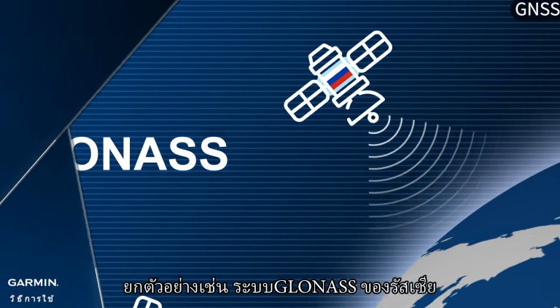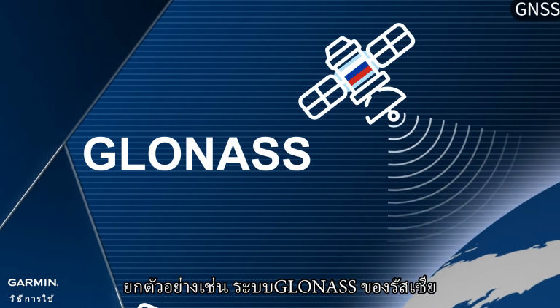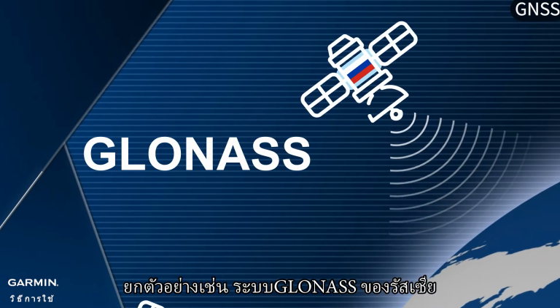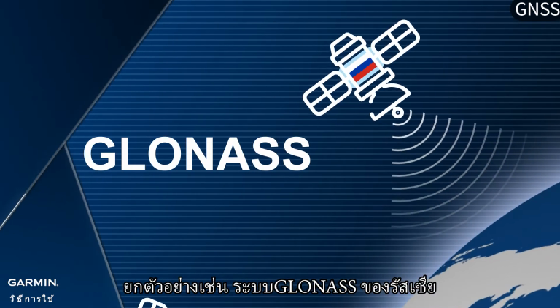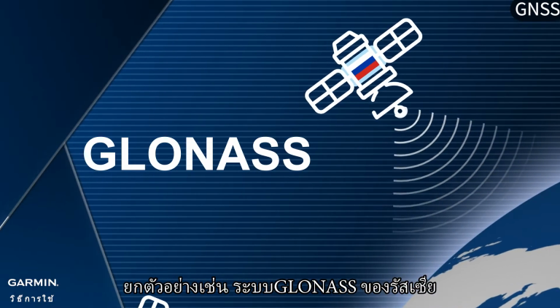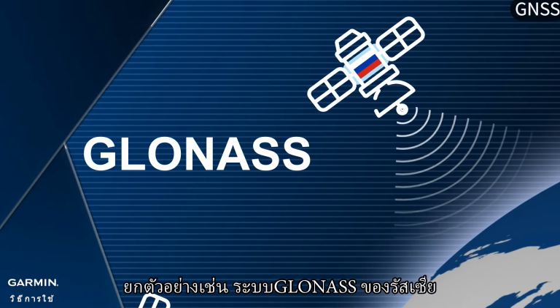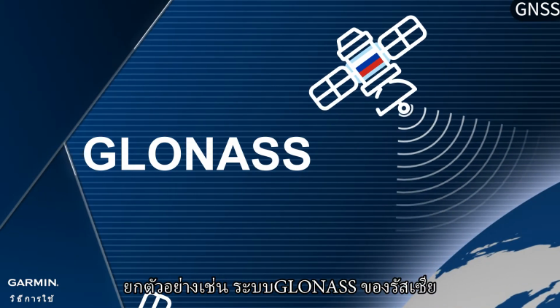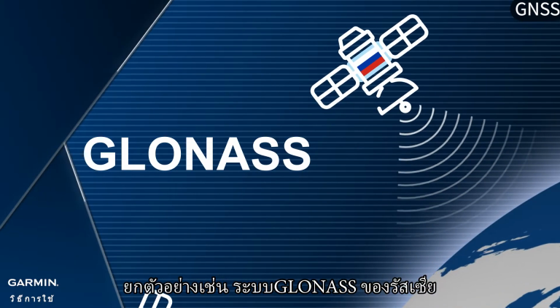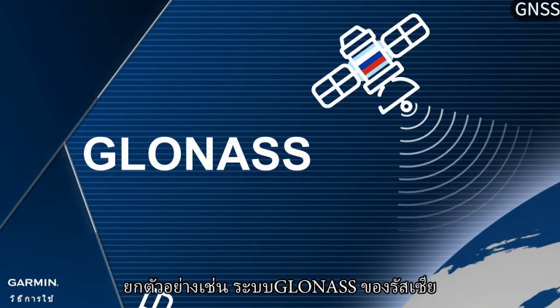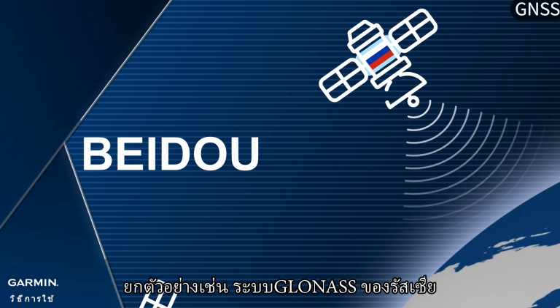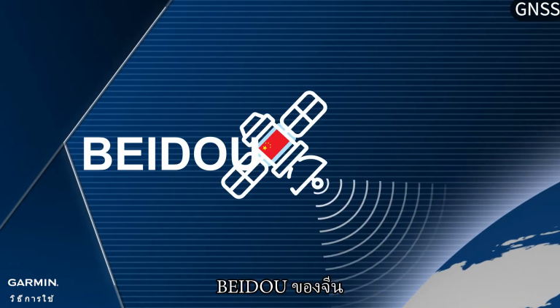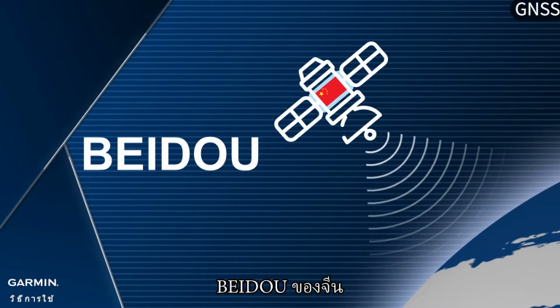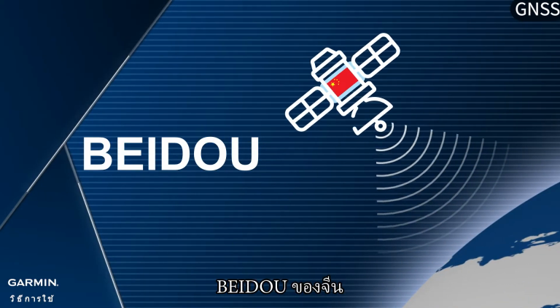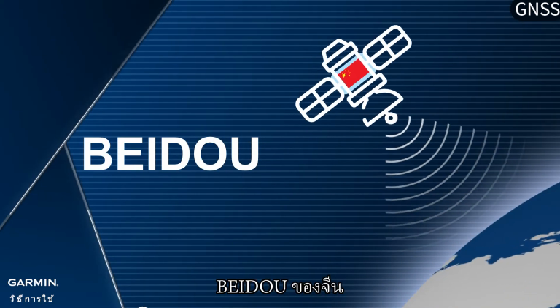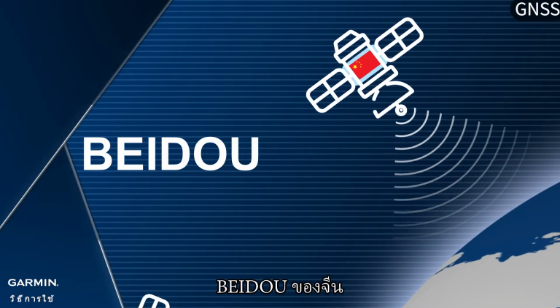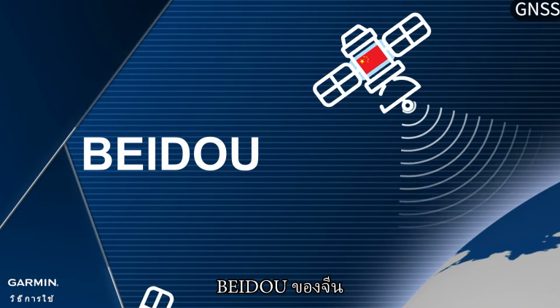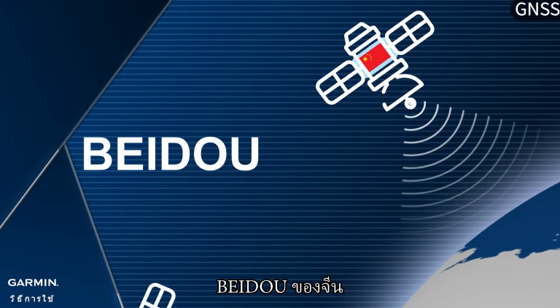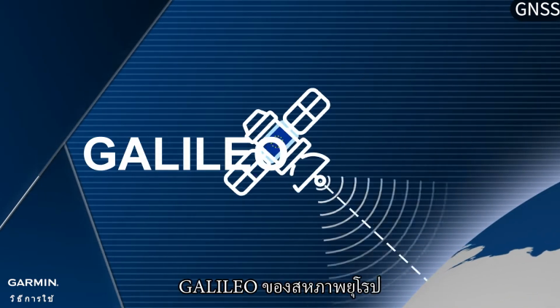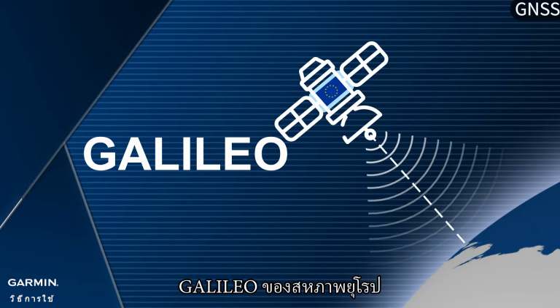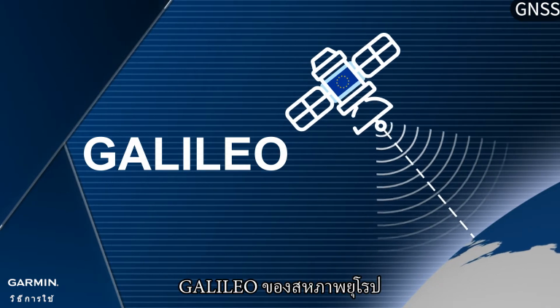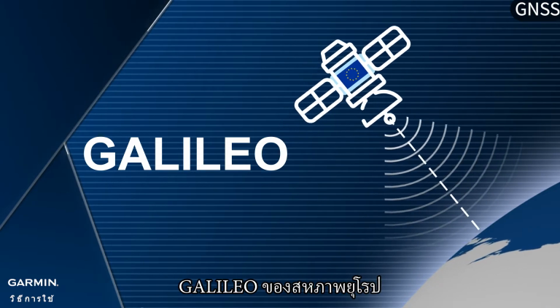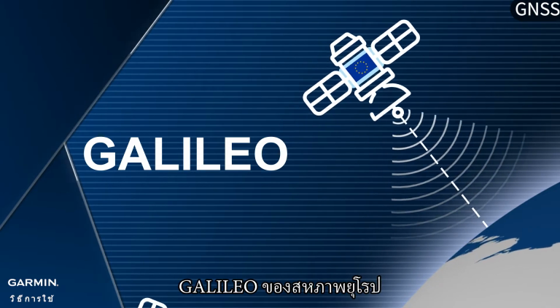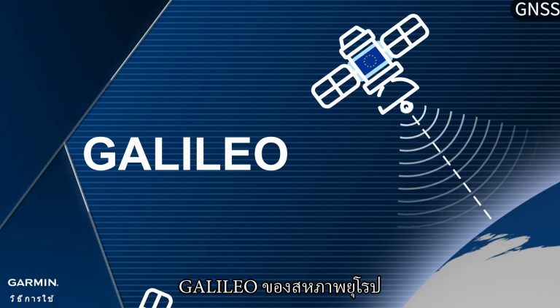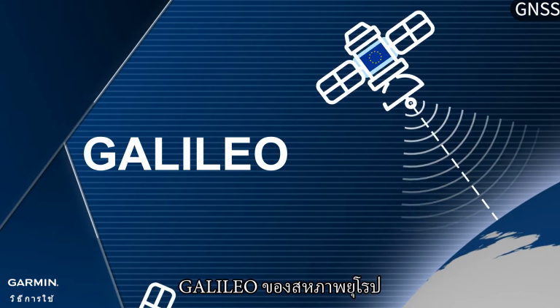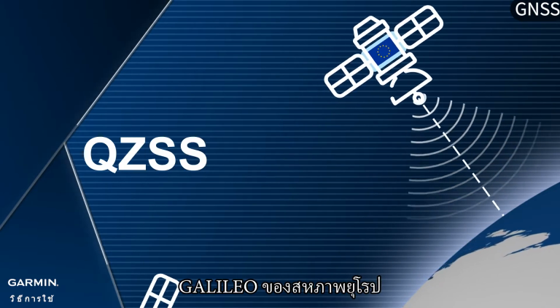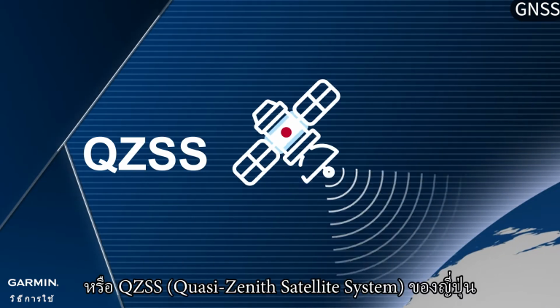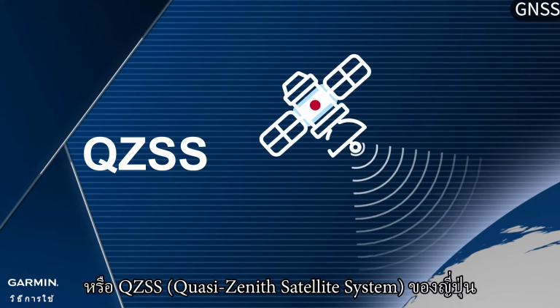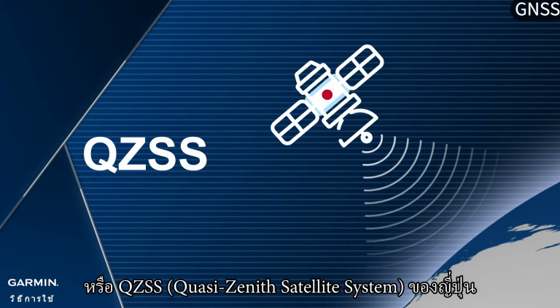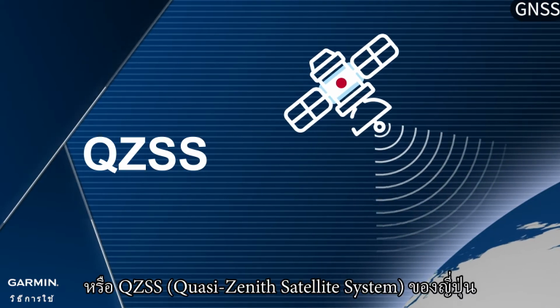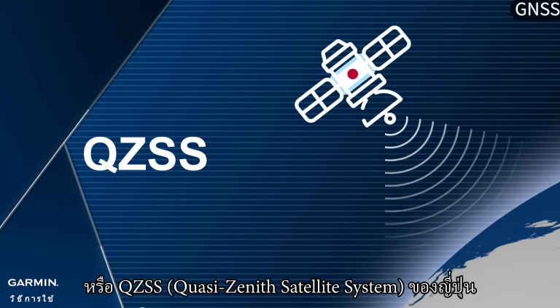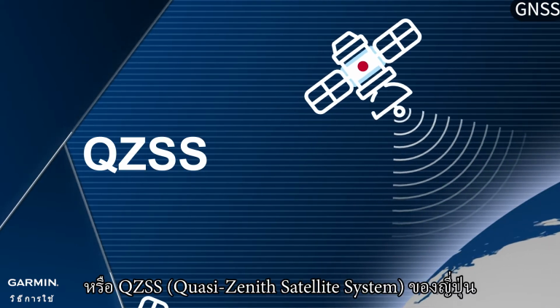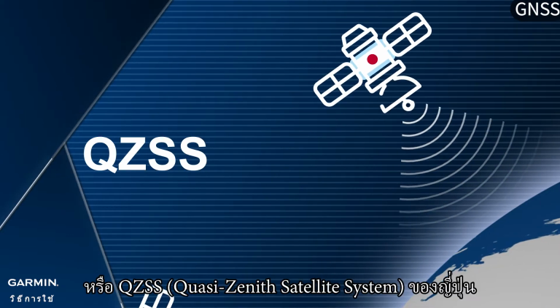For example, Russia's GLONASS, China's BeiDou, EU's GALILEO, or Japan's QZSS.